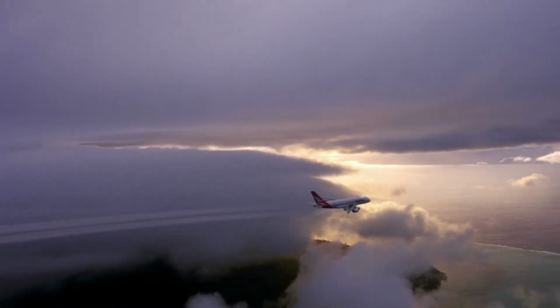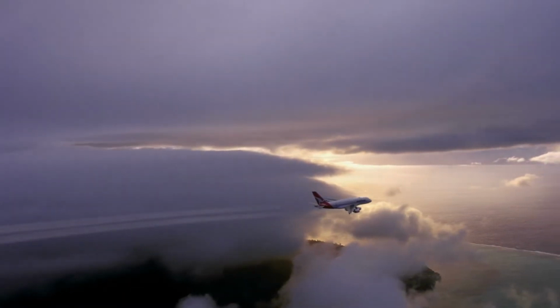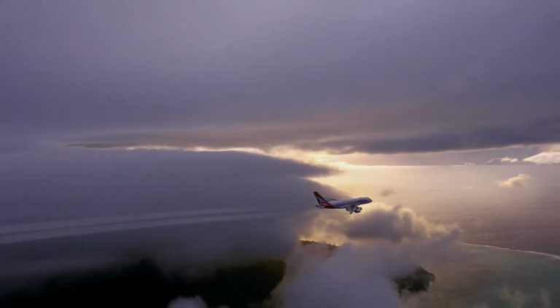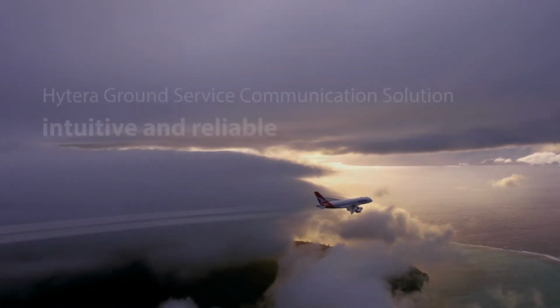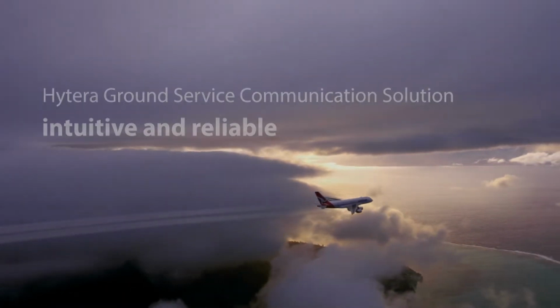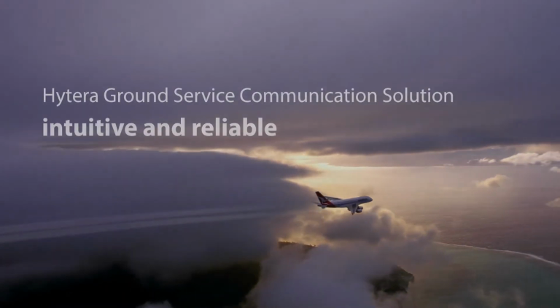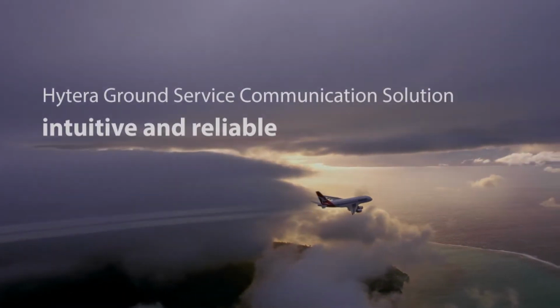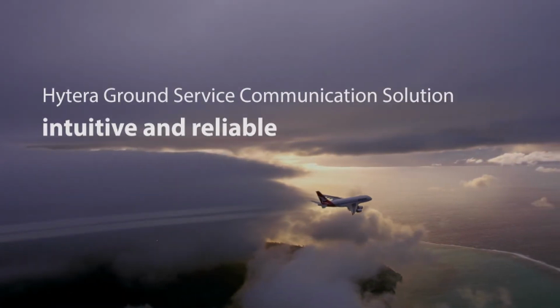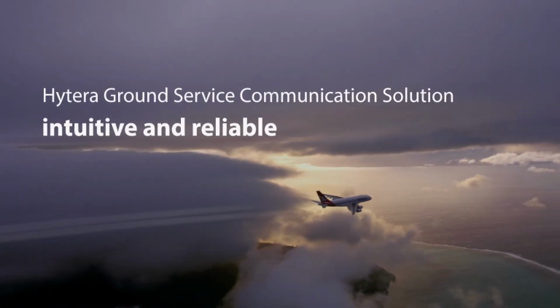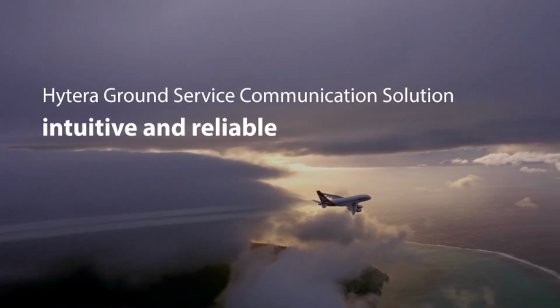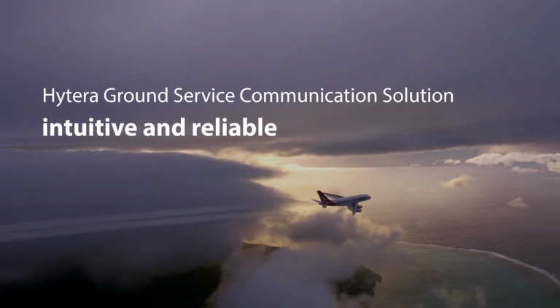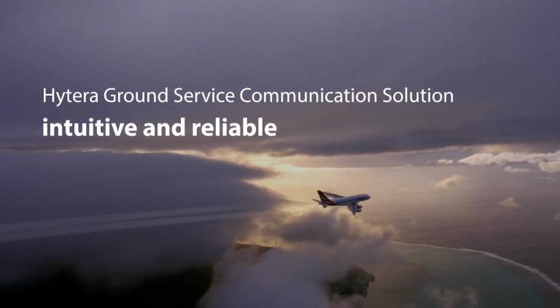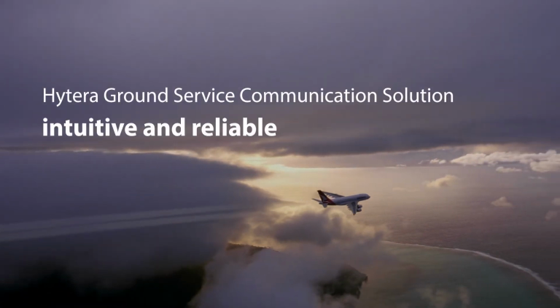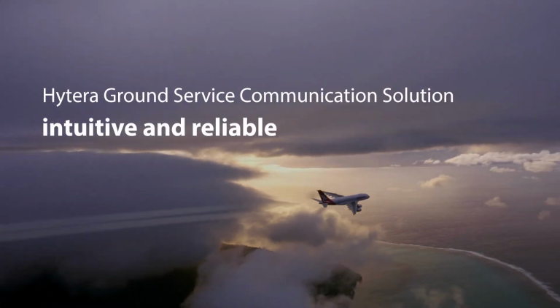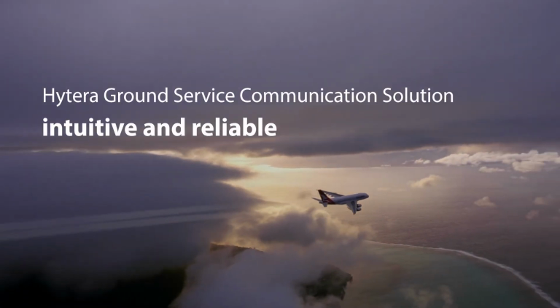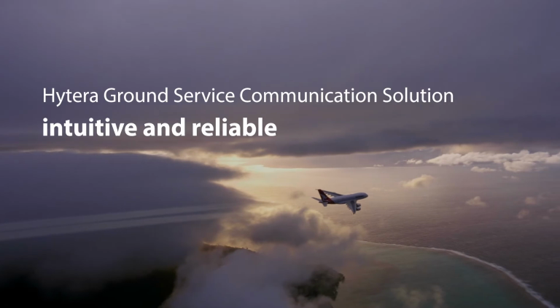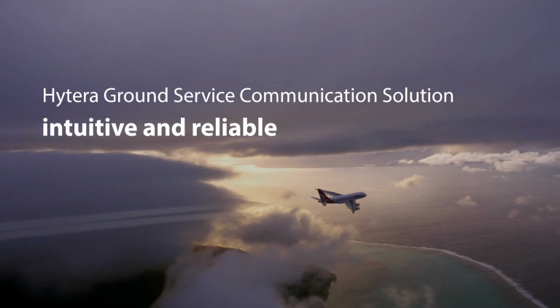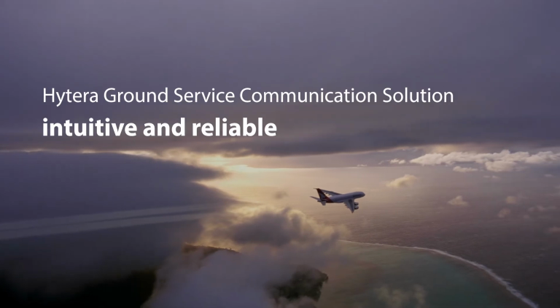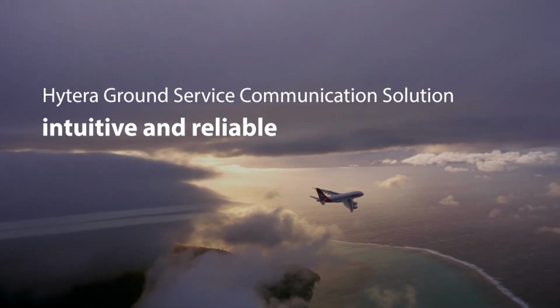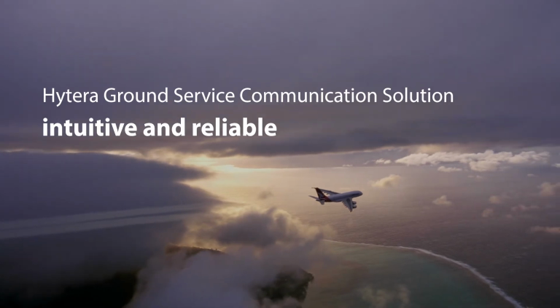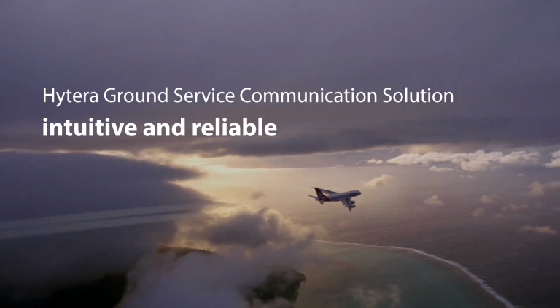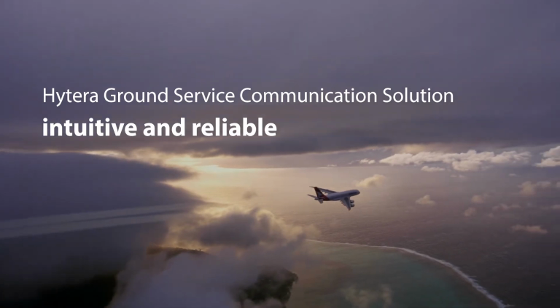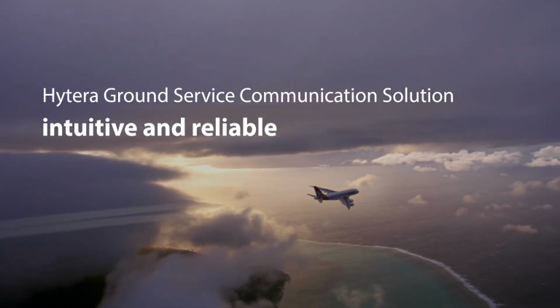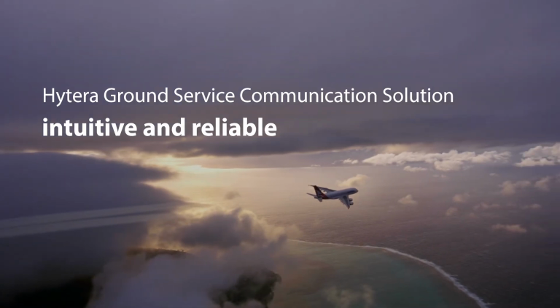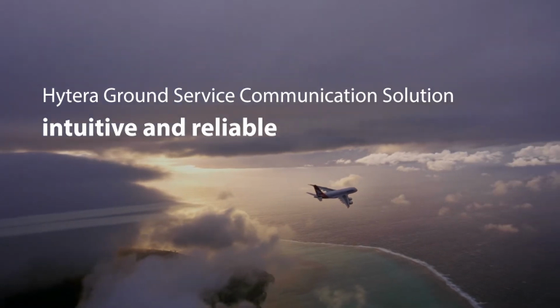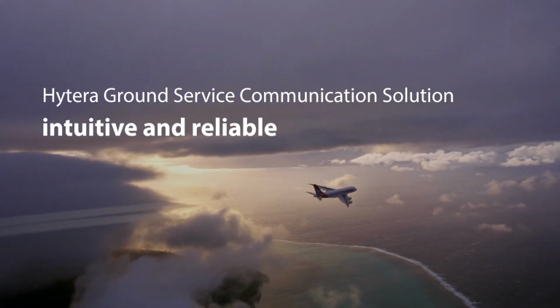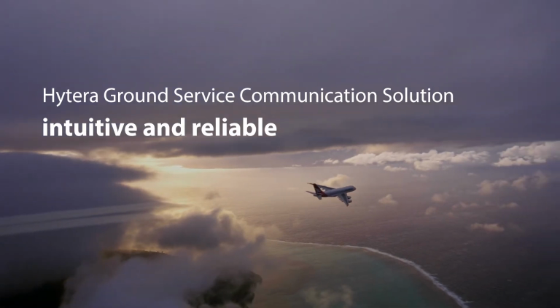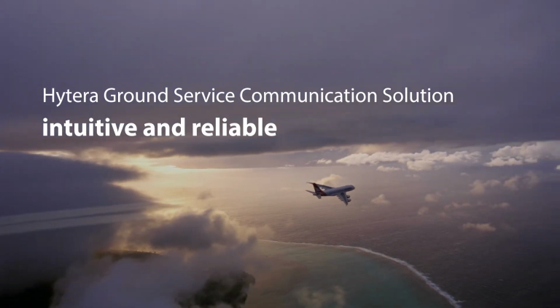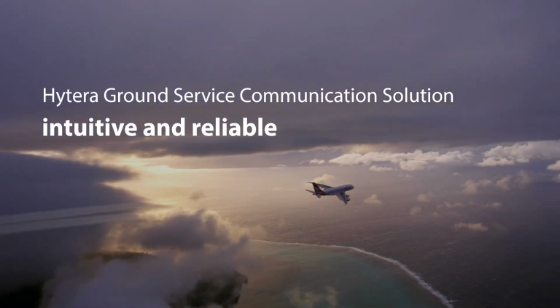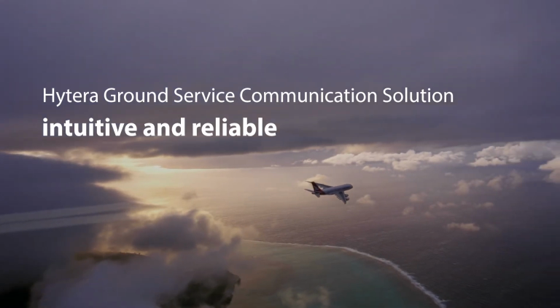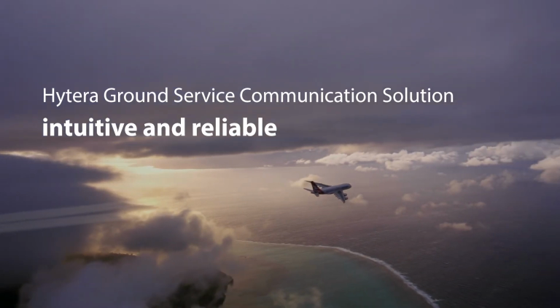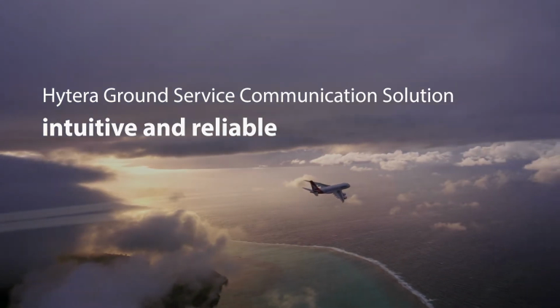Hytera Ground Service Communication Solution. Intuitive and reliable.